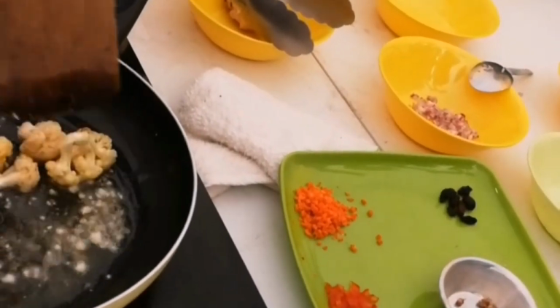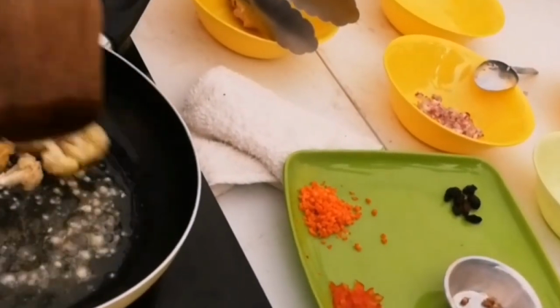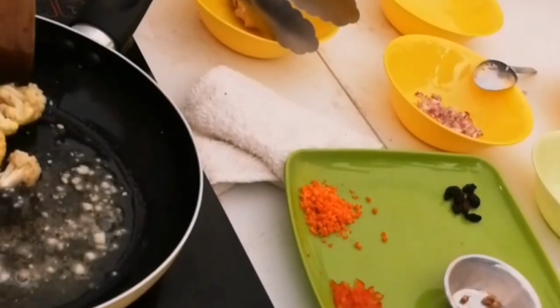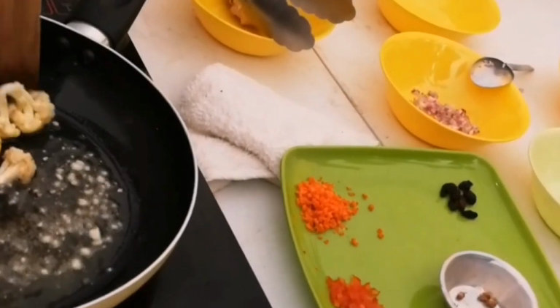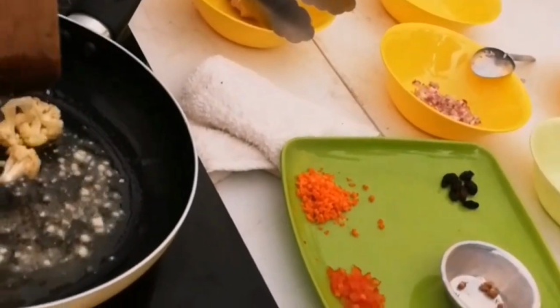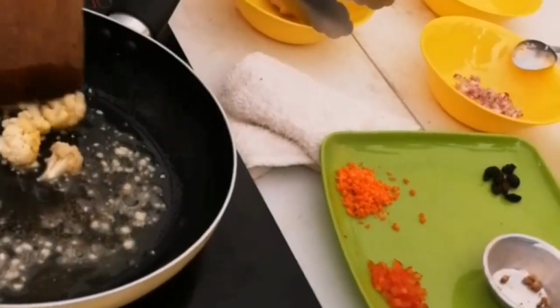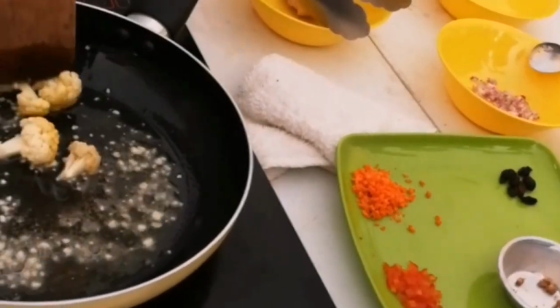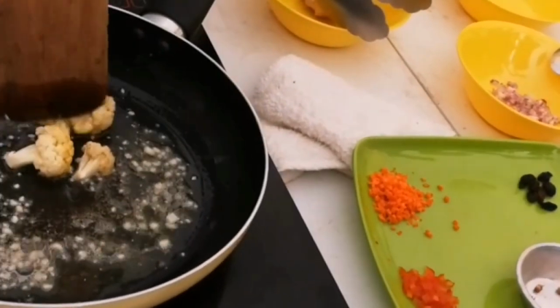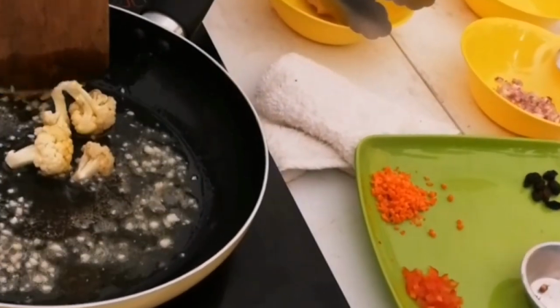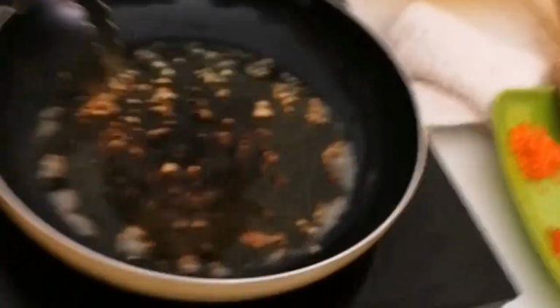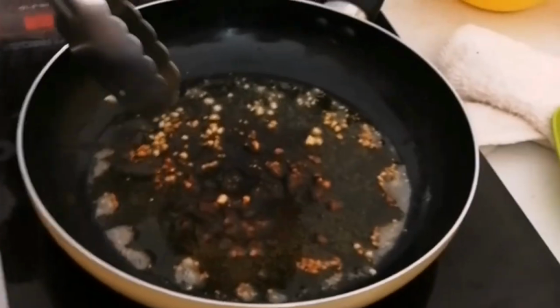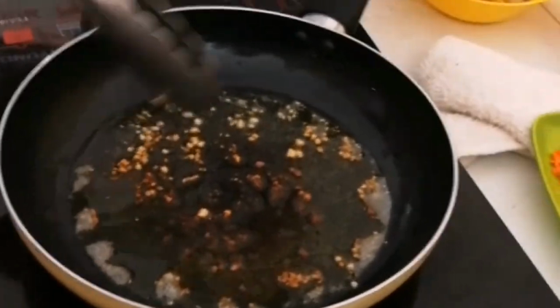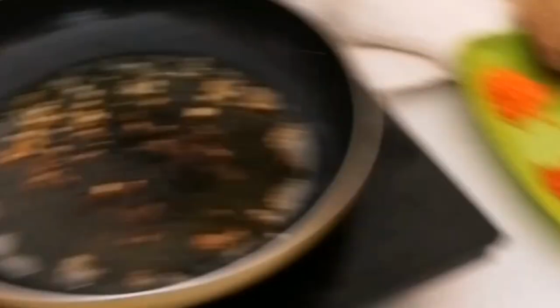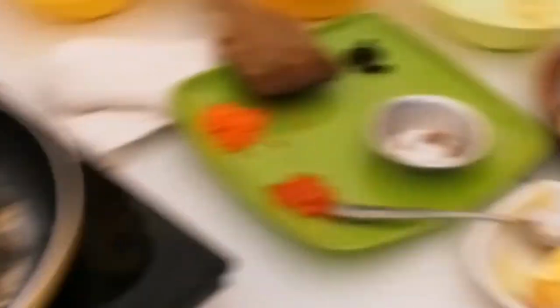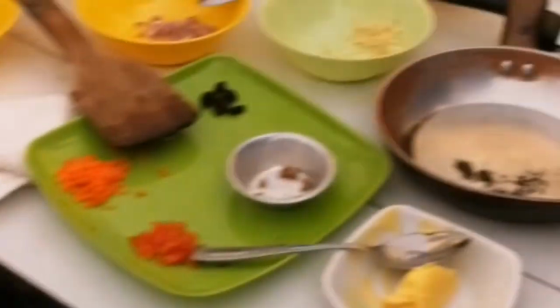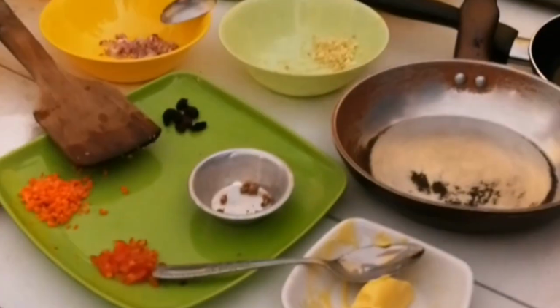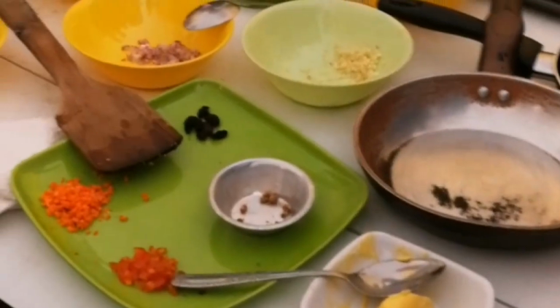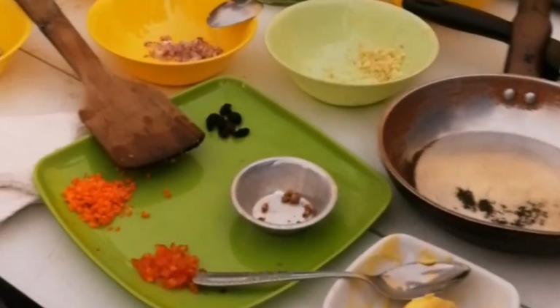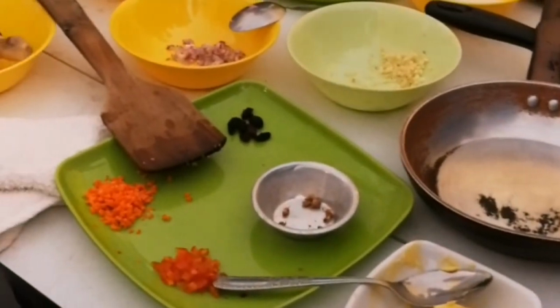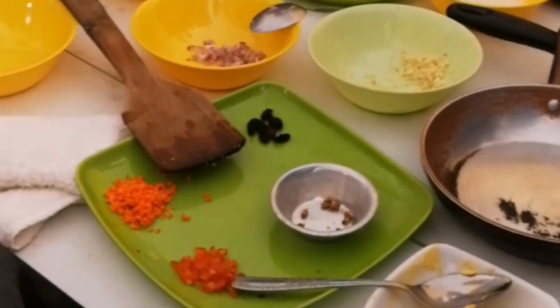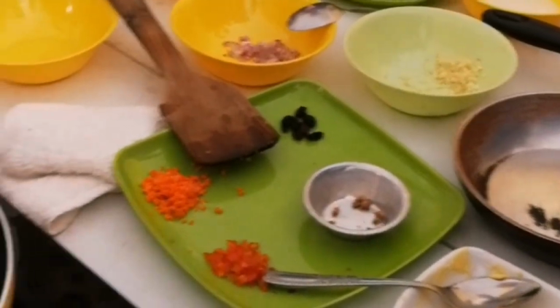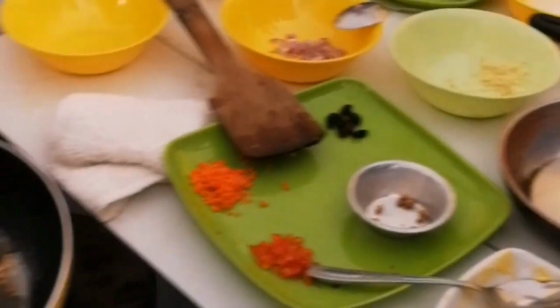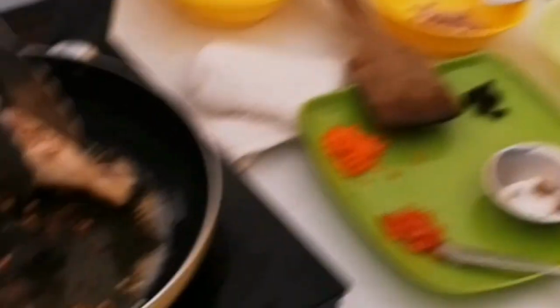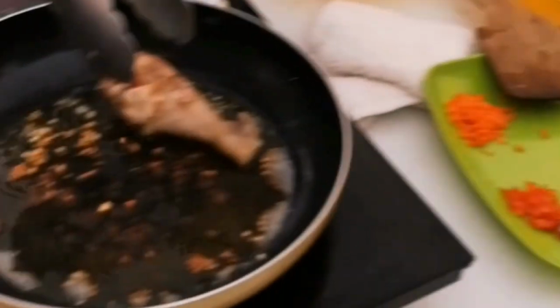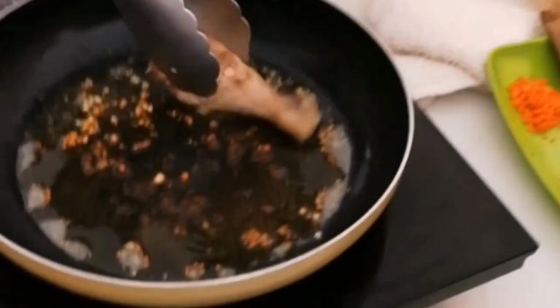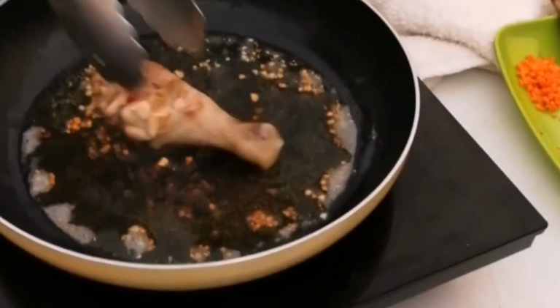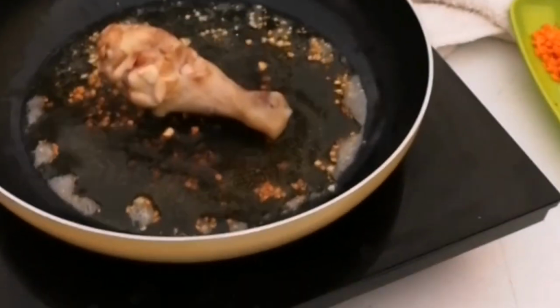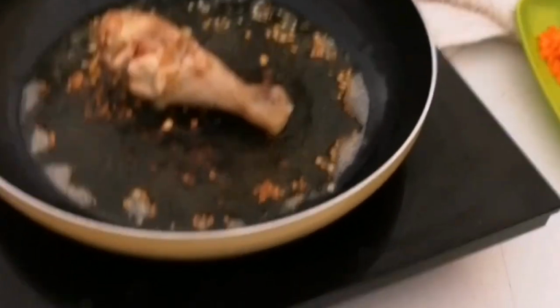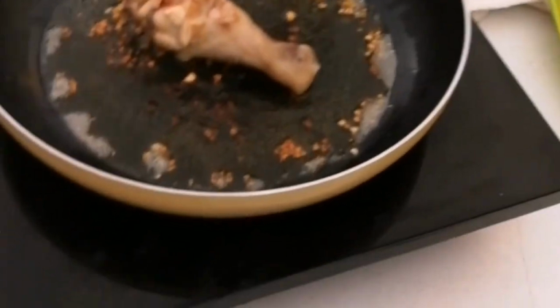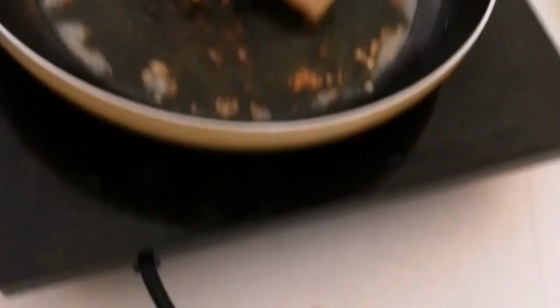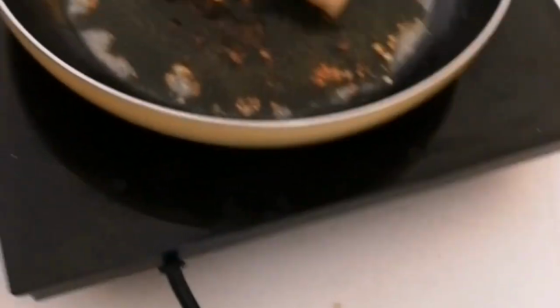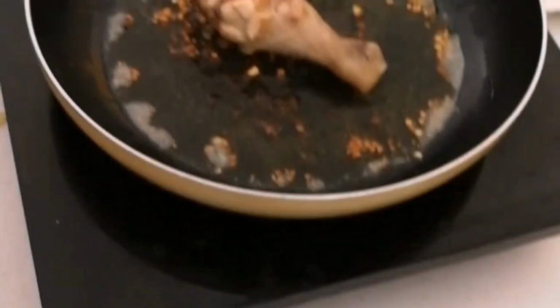In the same pot, add the boiled chicken cut. Sauté until the color turns brown, then set aside.